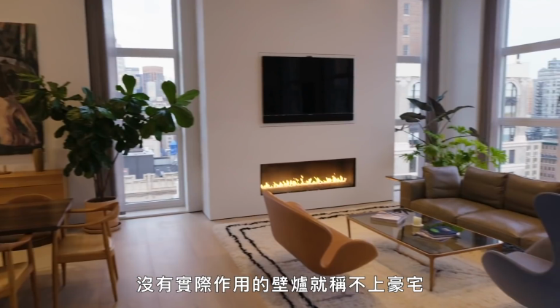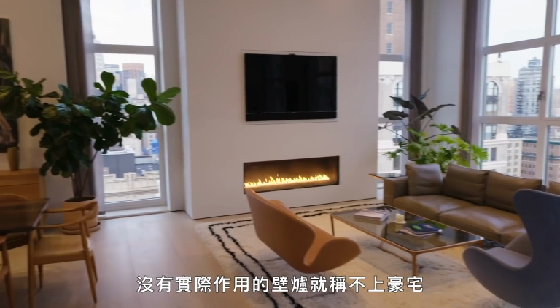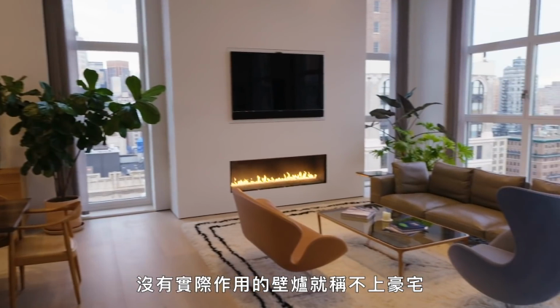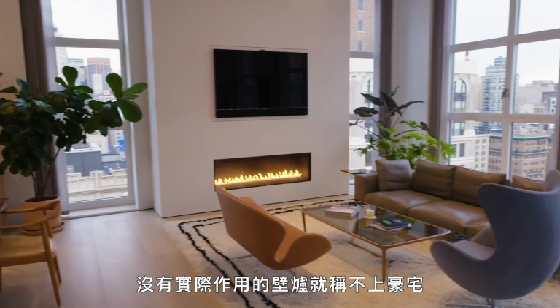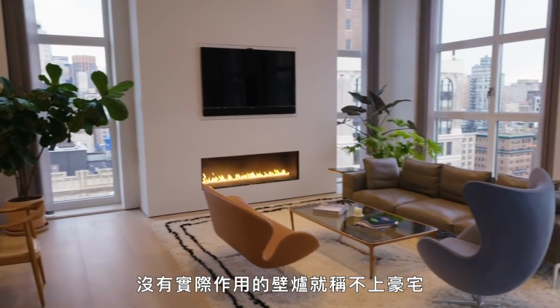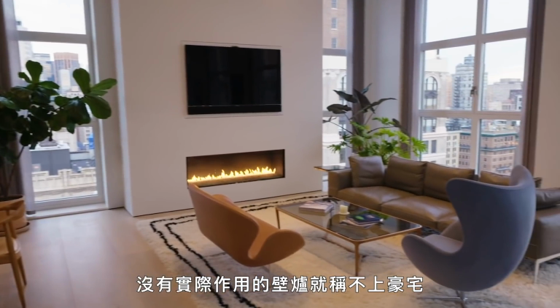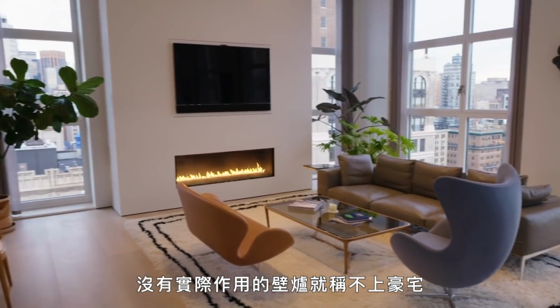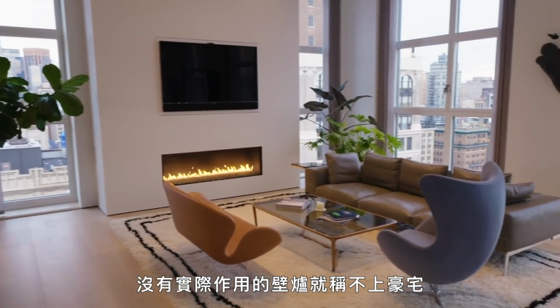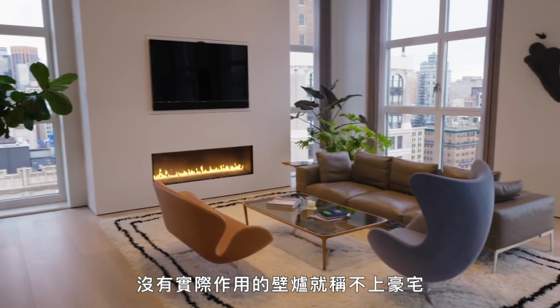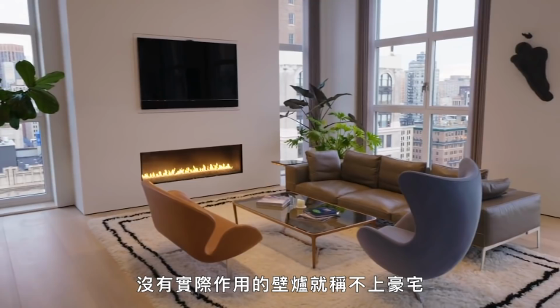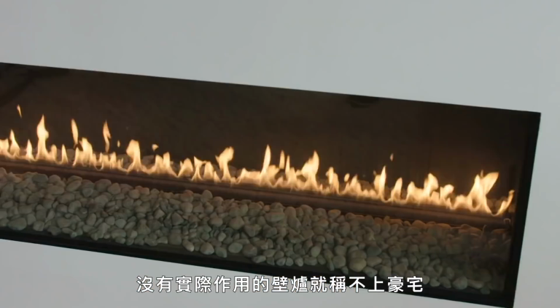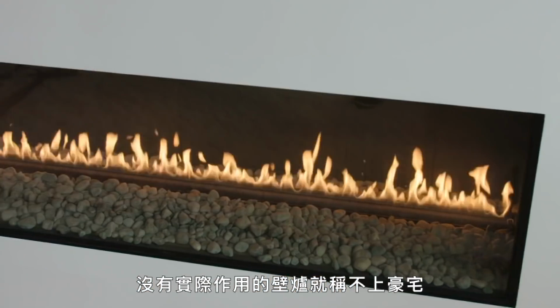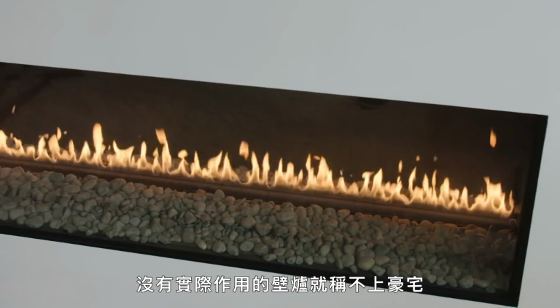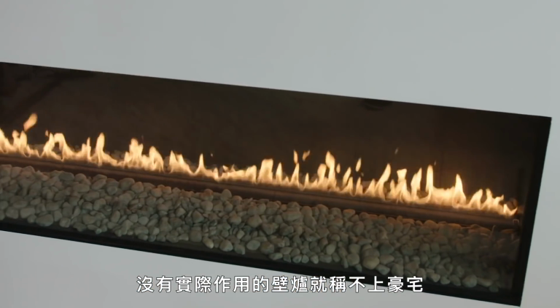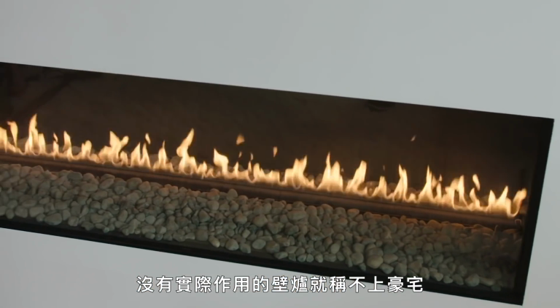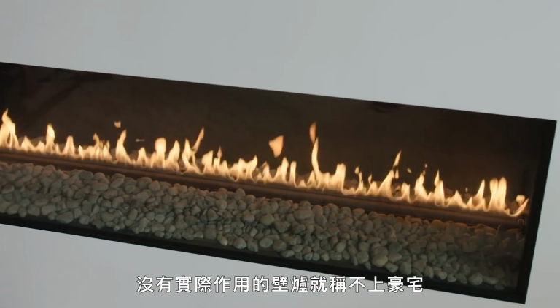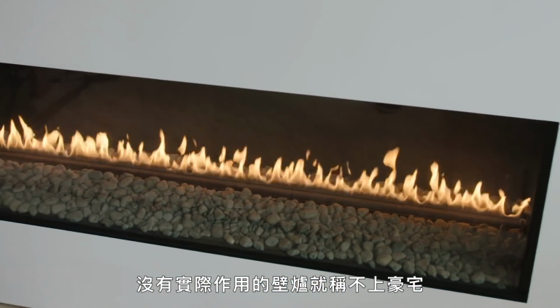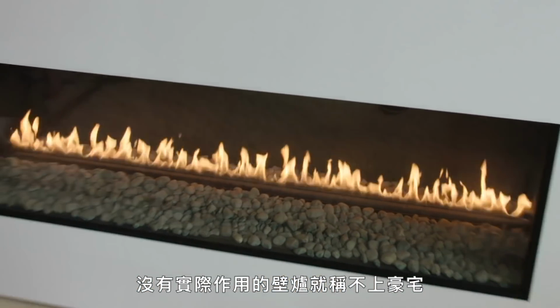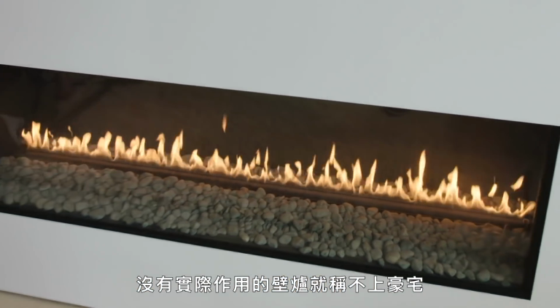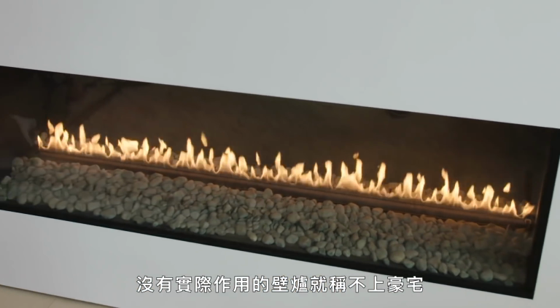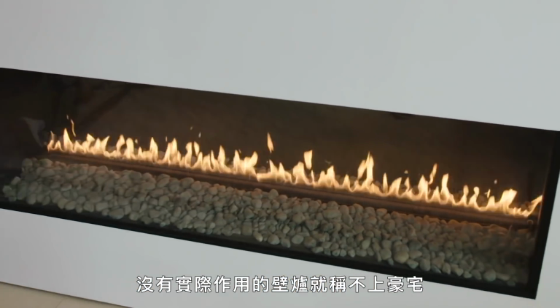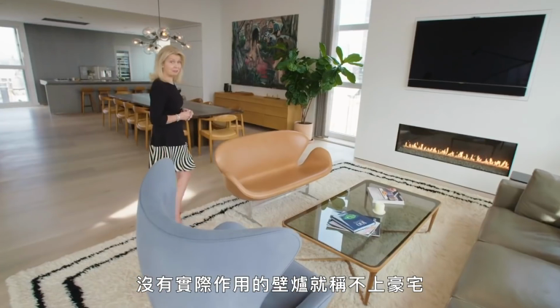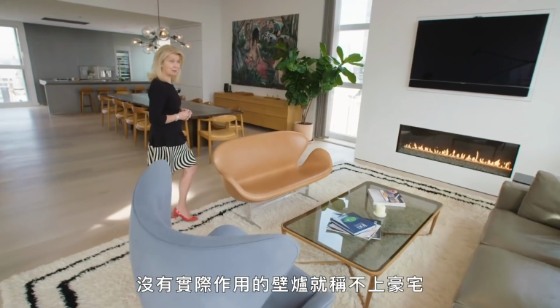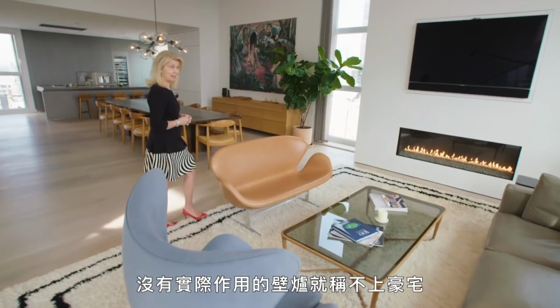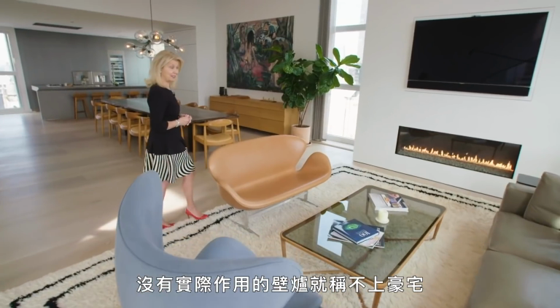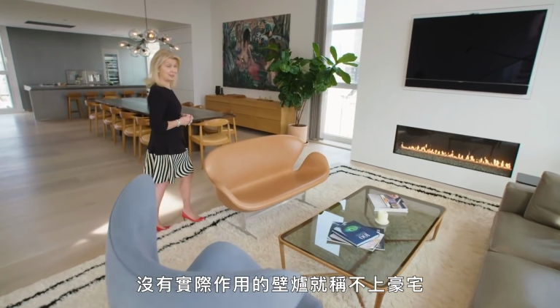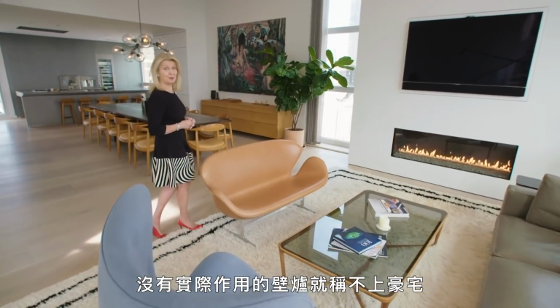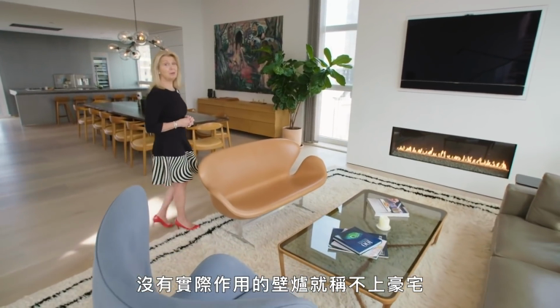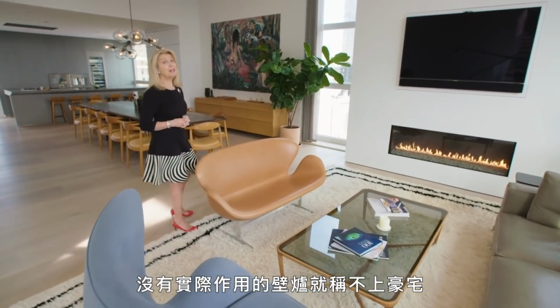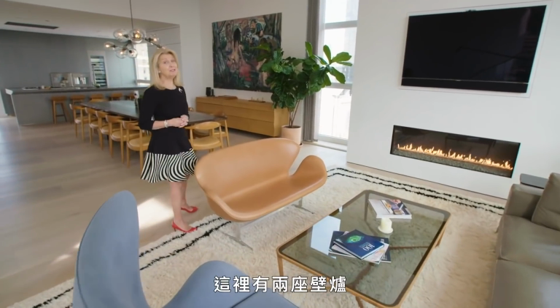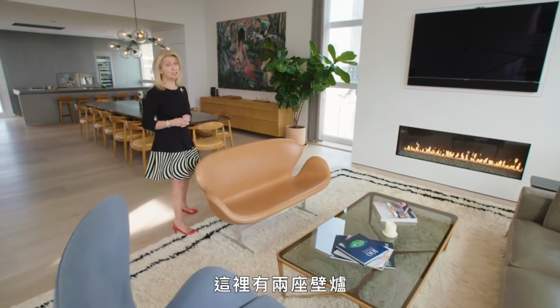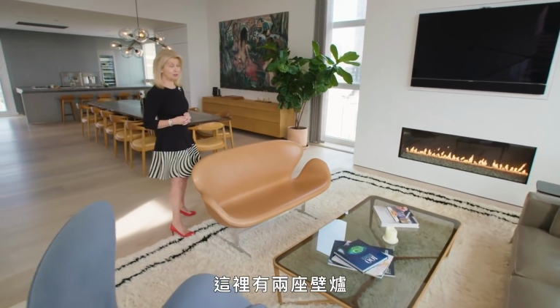No great home would be complete without a working fireplace. Well, we have two.